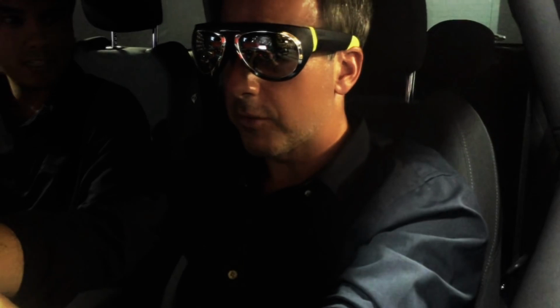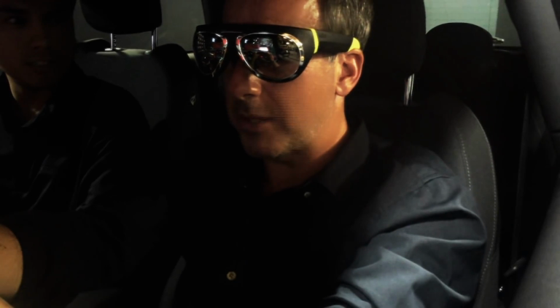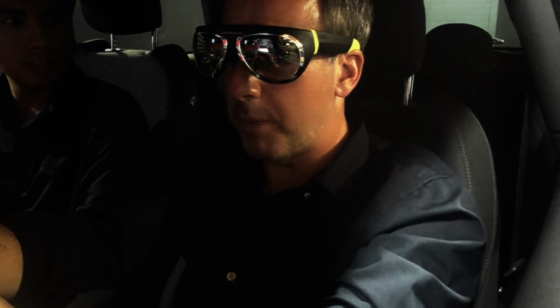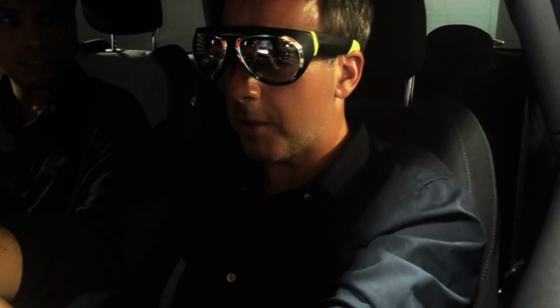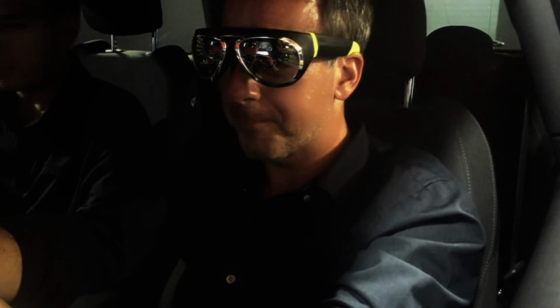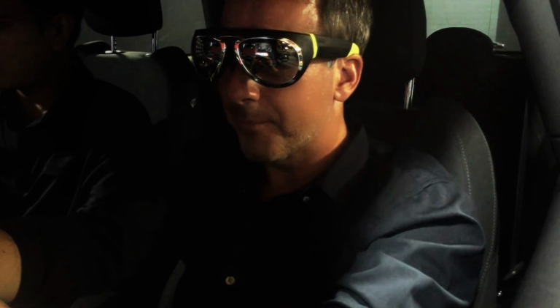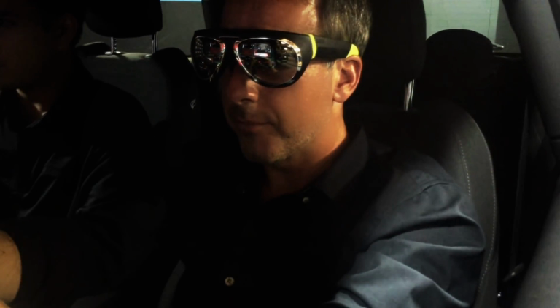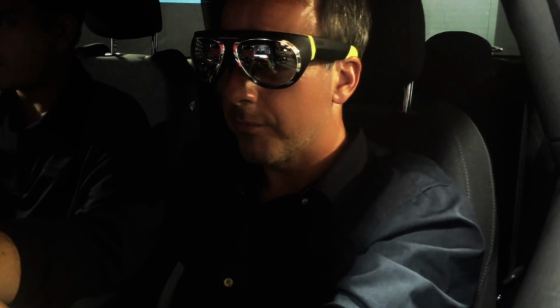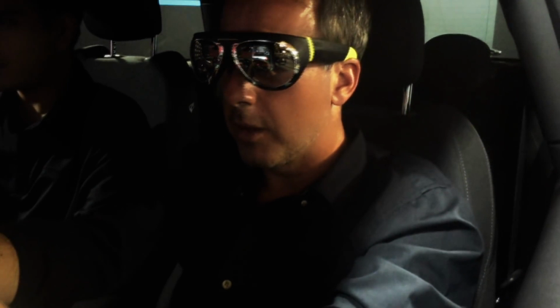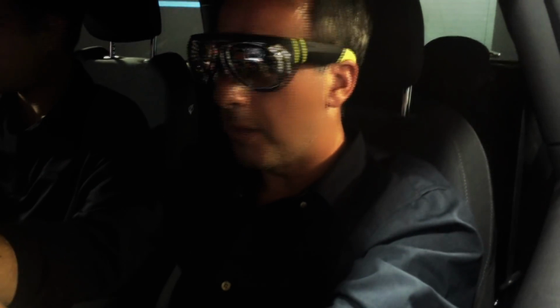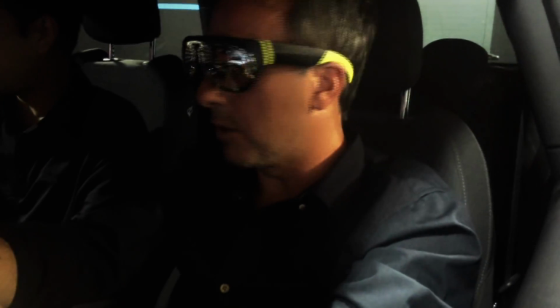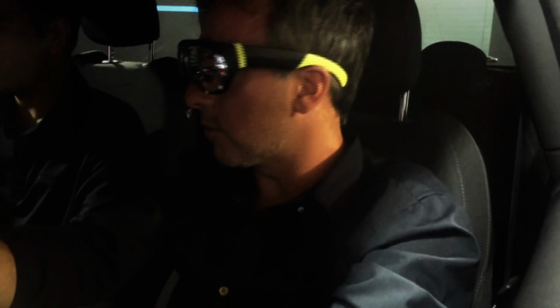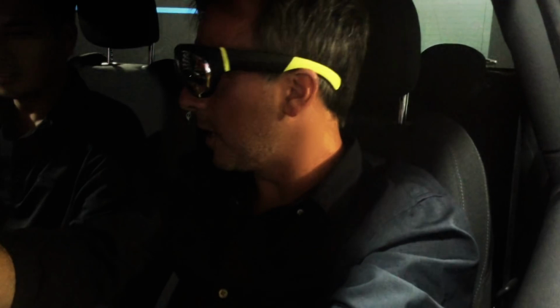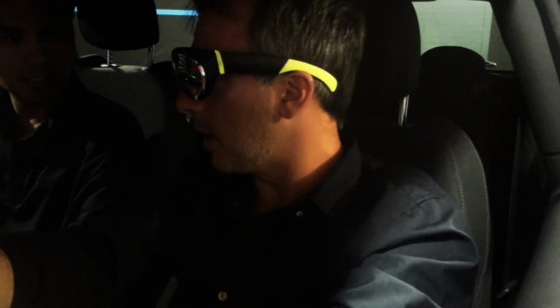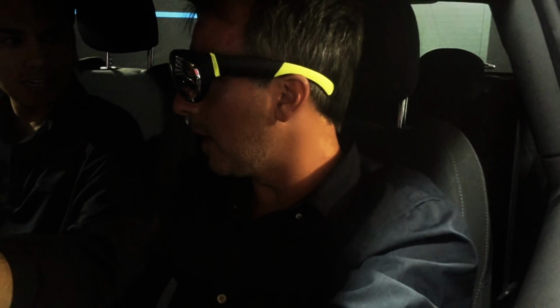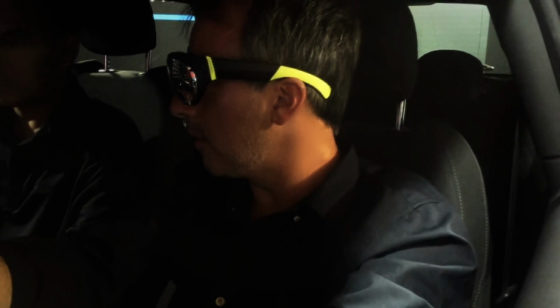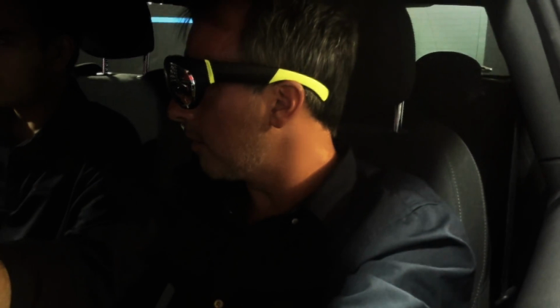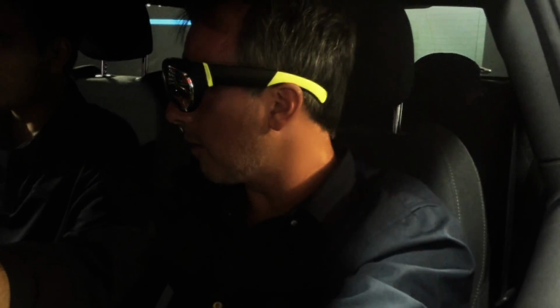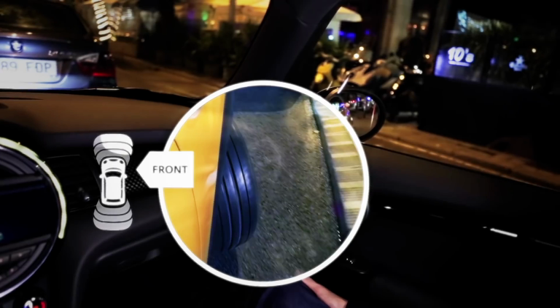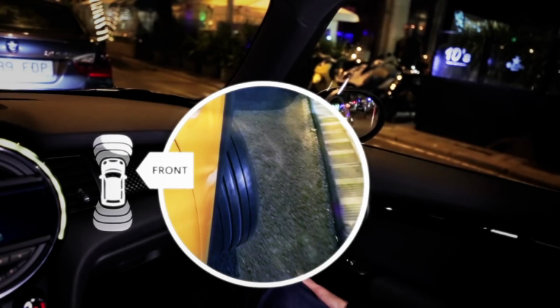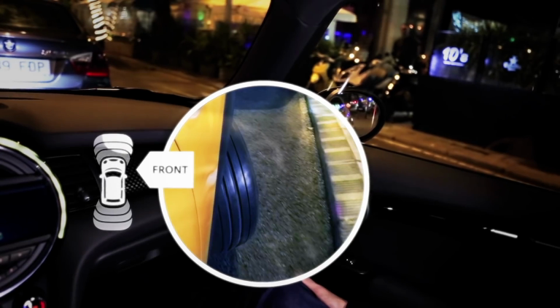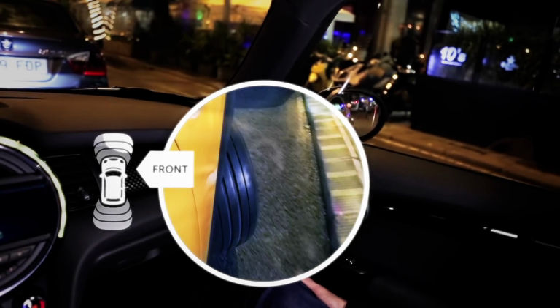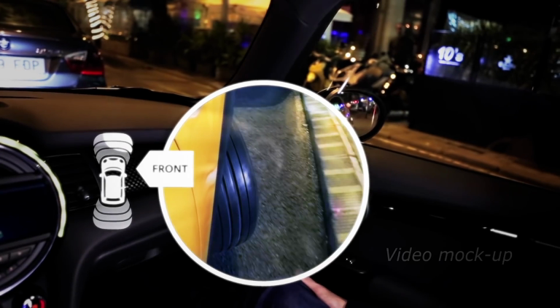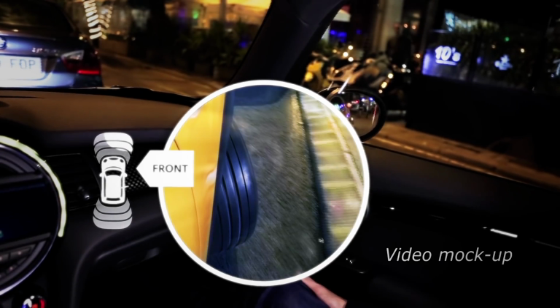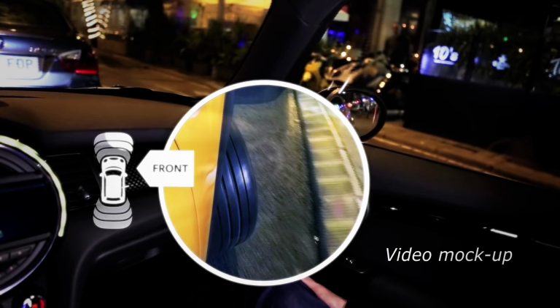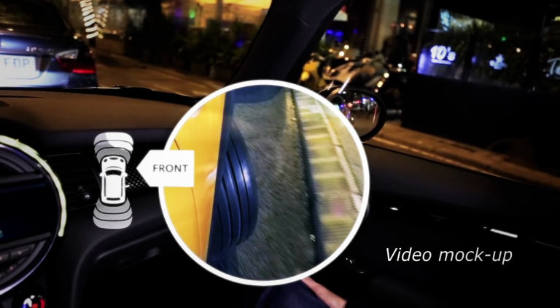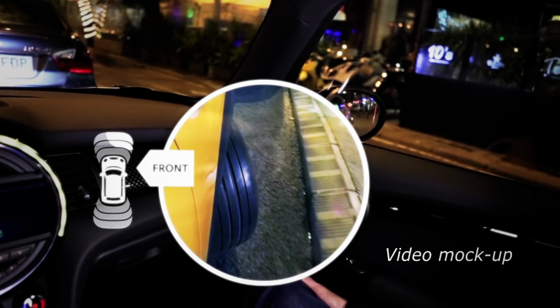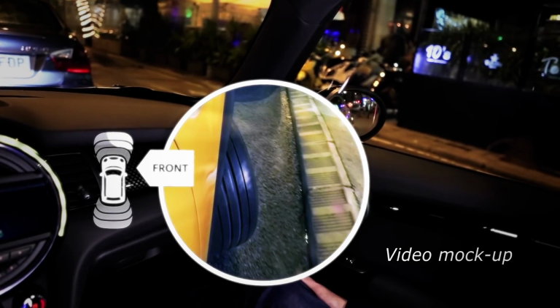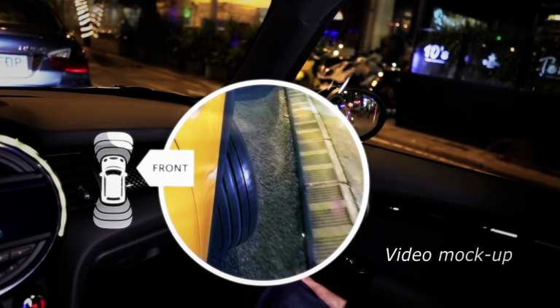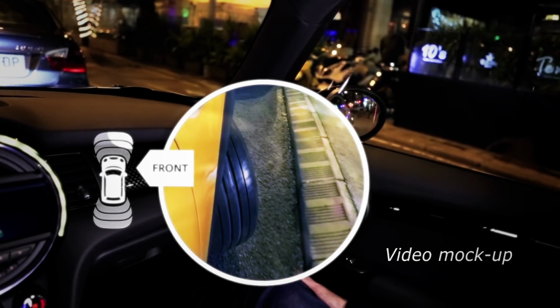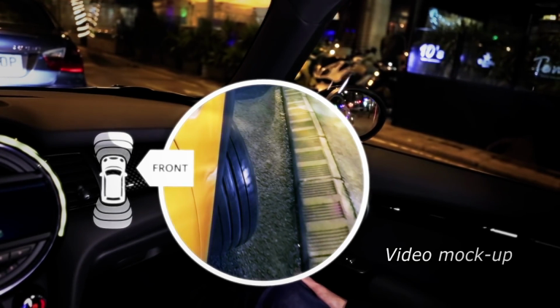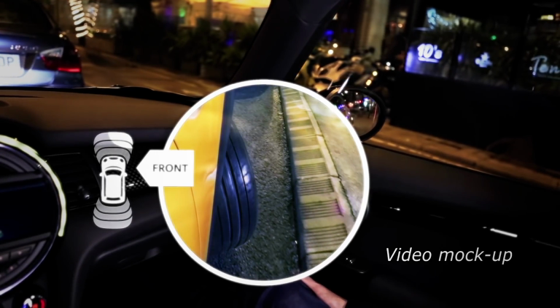So I'm about to park. I'm going to look to the right and there I am — I can see how near the car is to the curb.